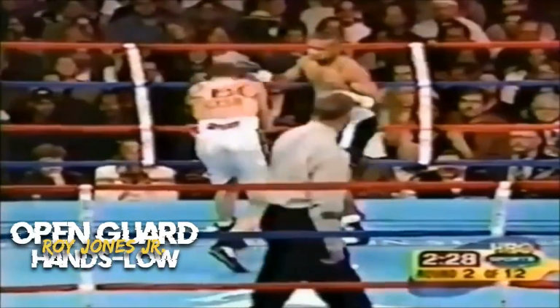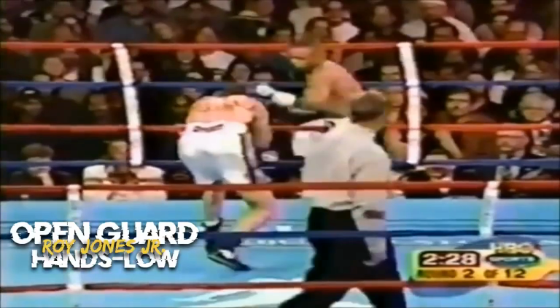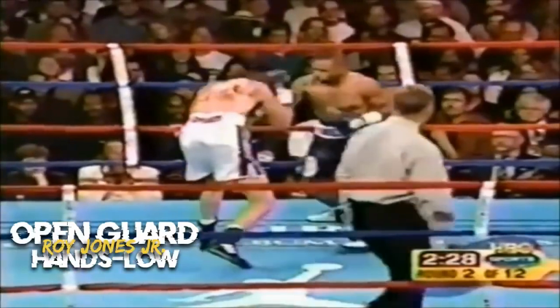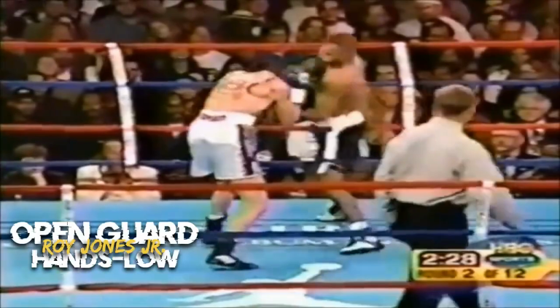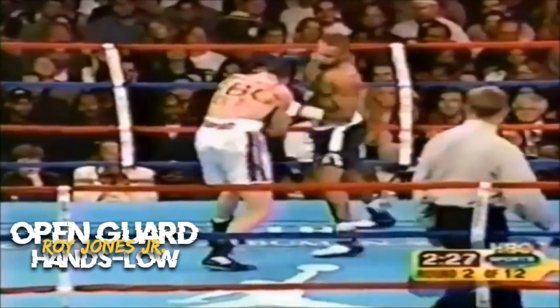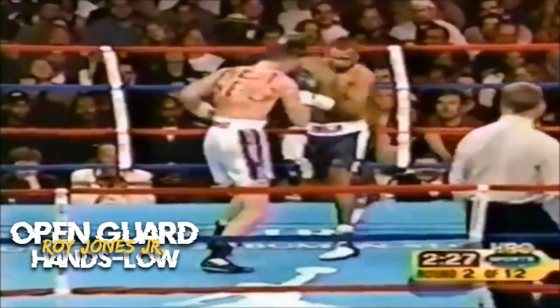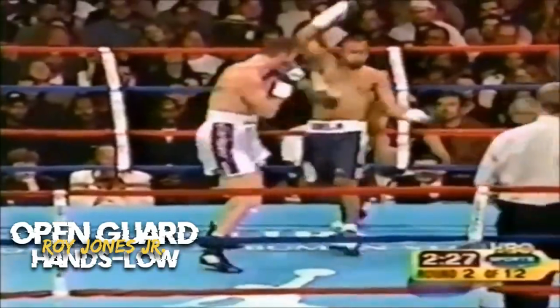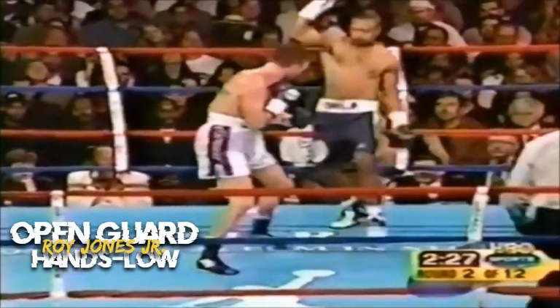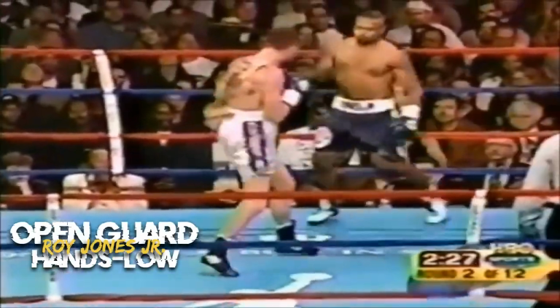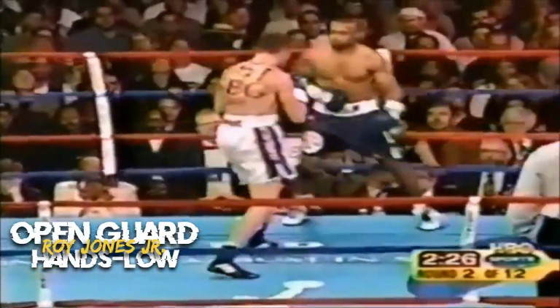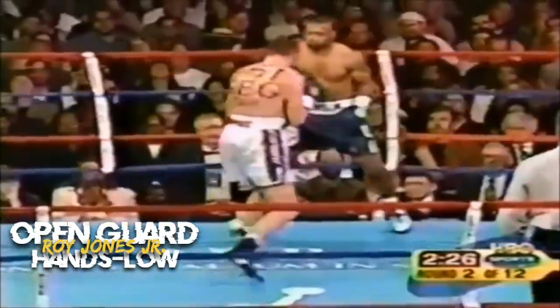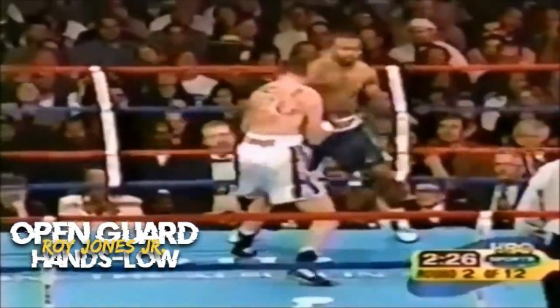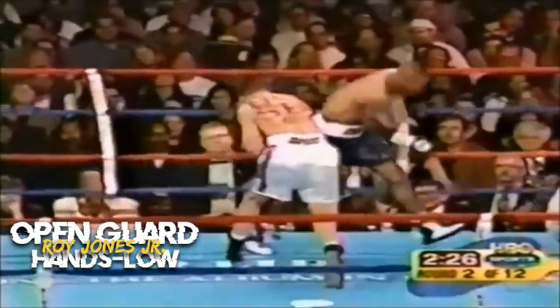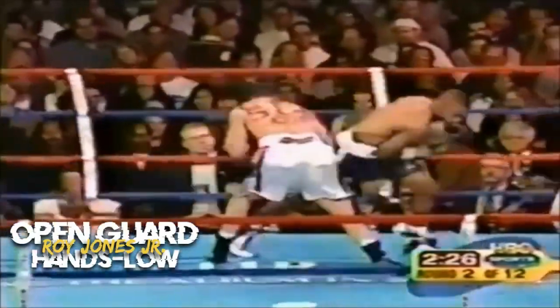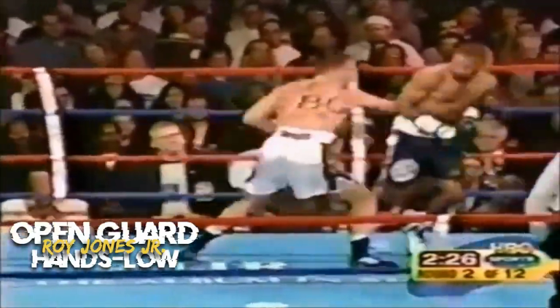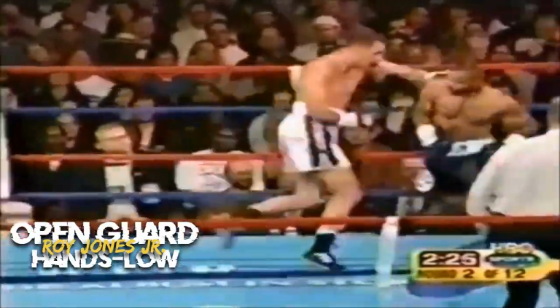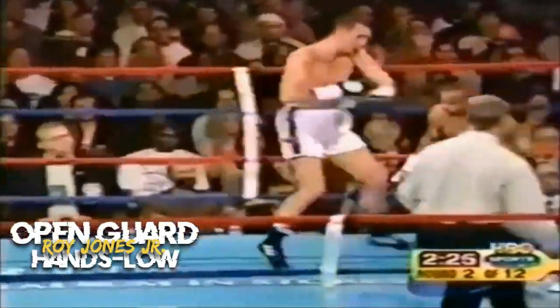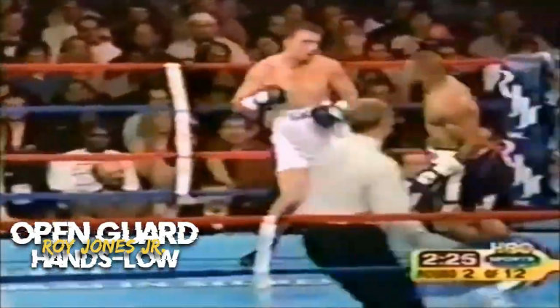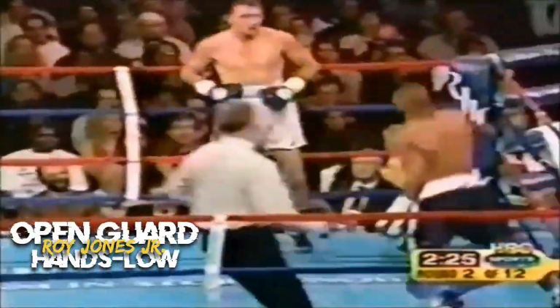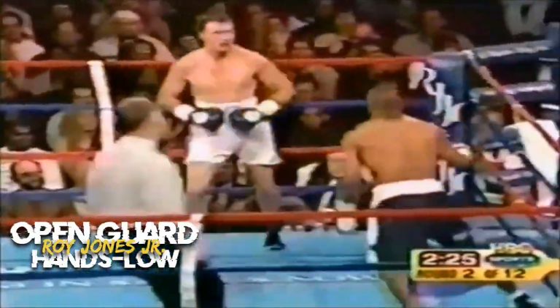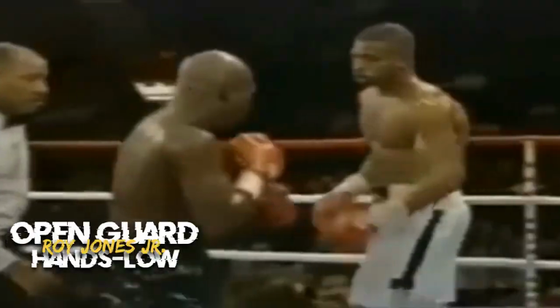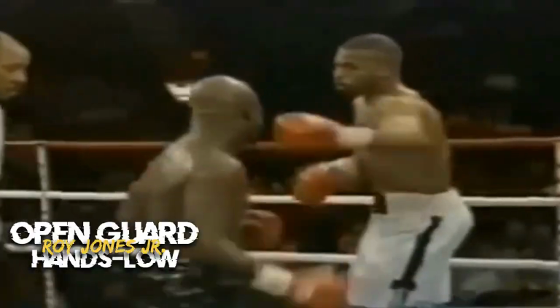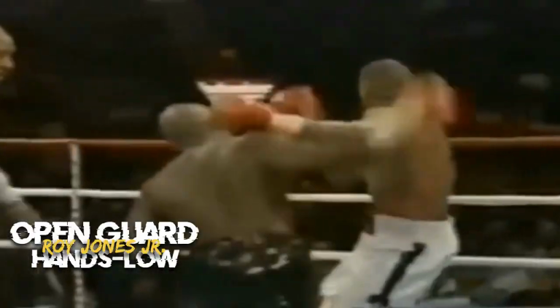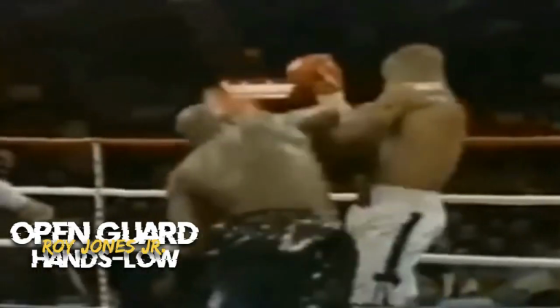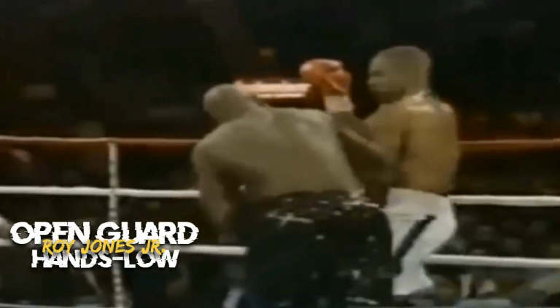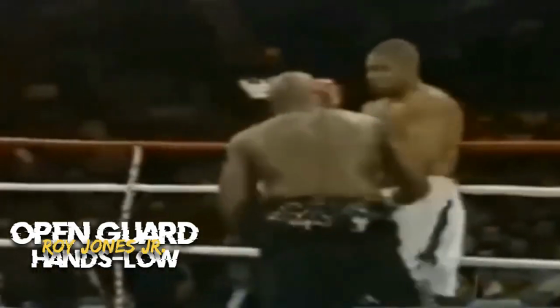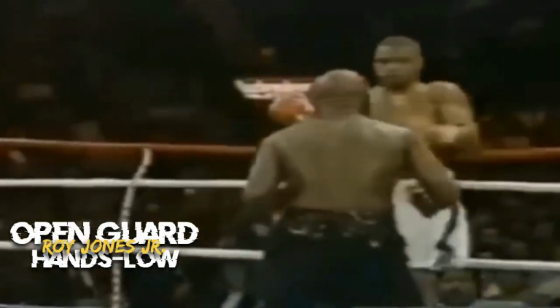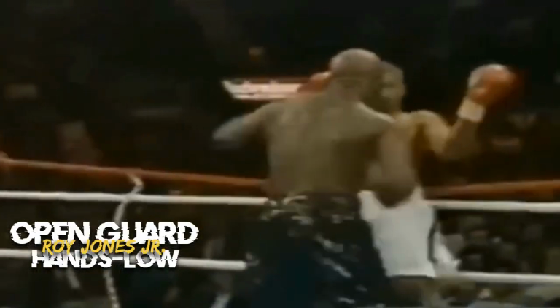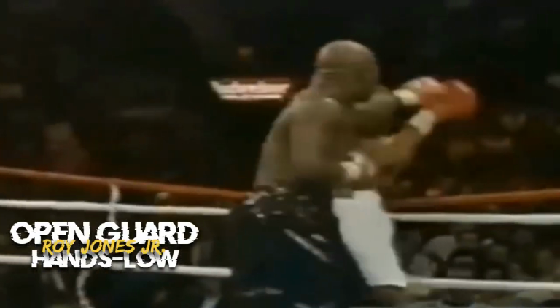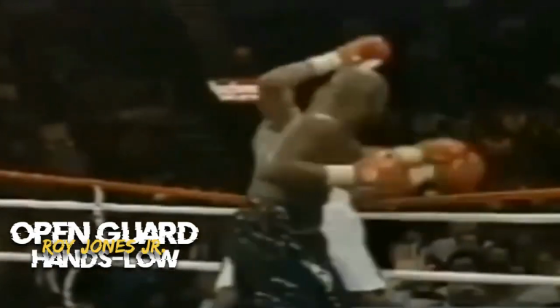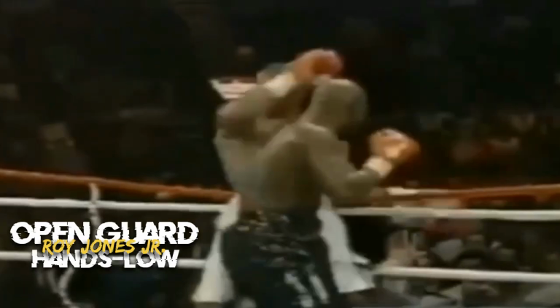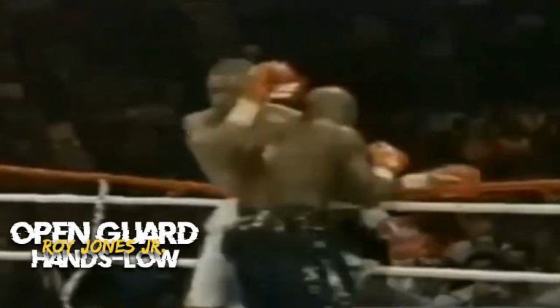It's a stylistic choice that can be effective when used correctly, but it also comes with inherent risks.